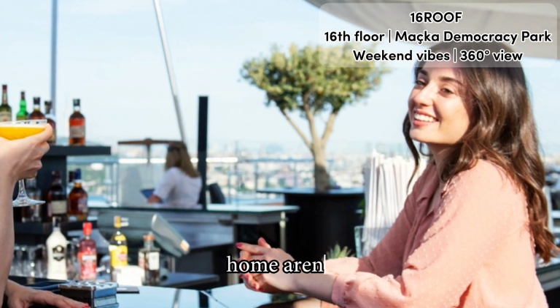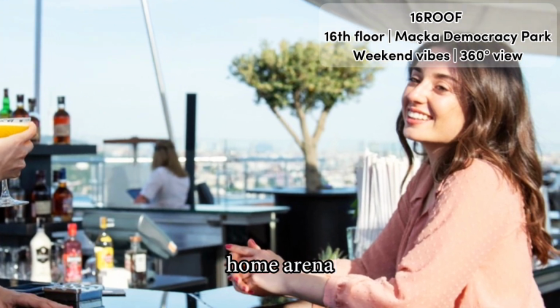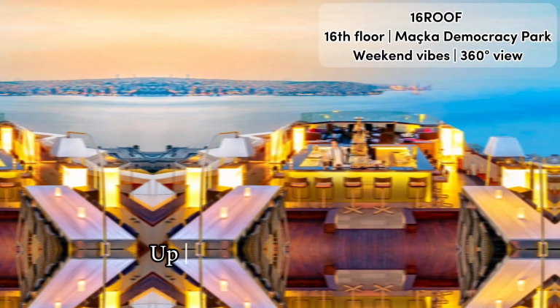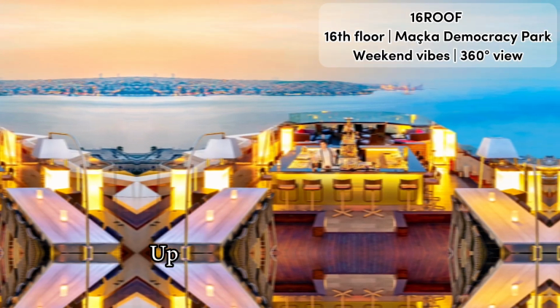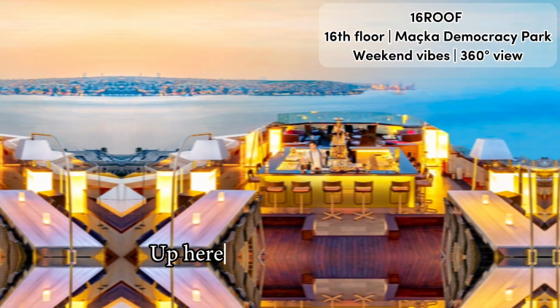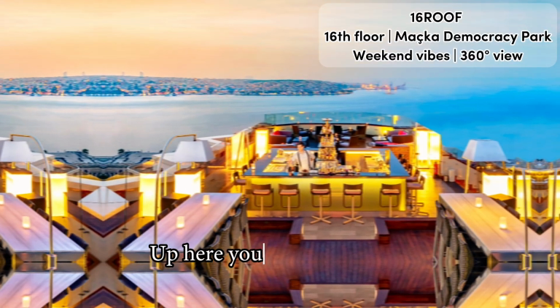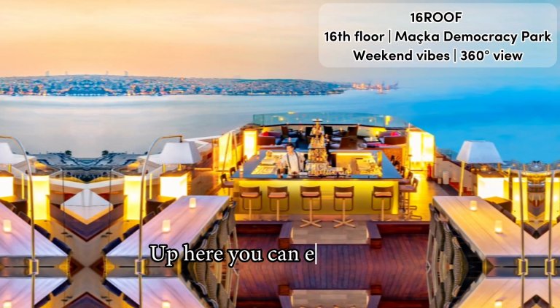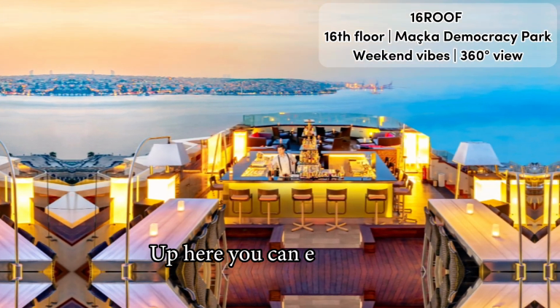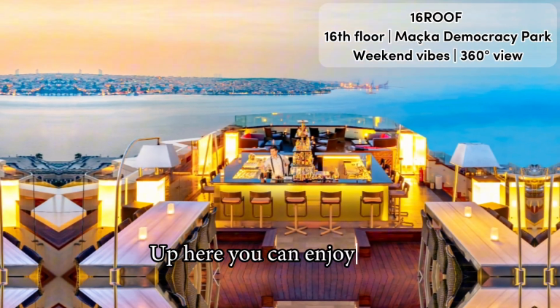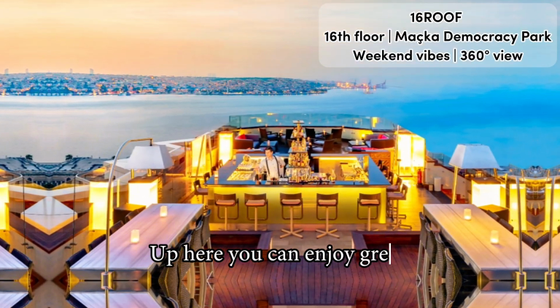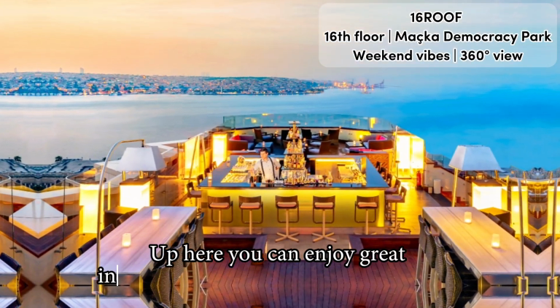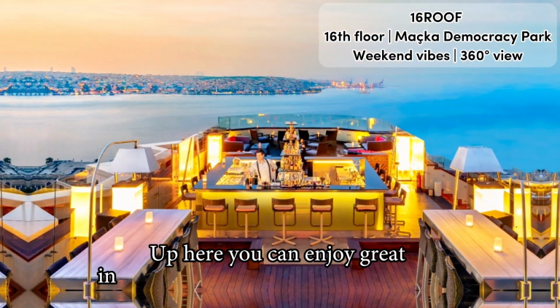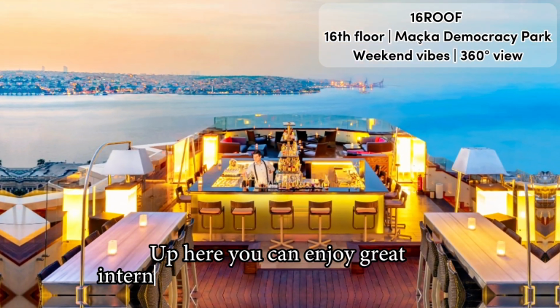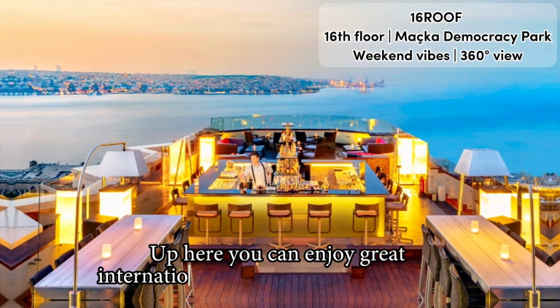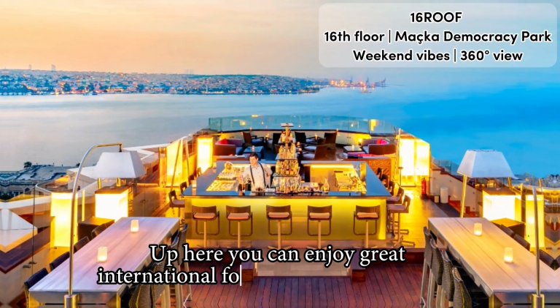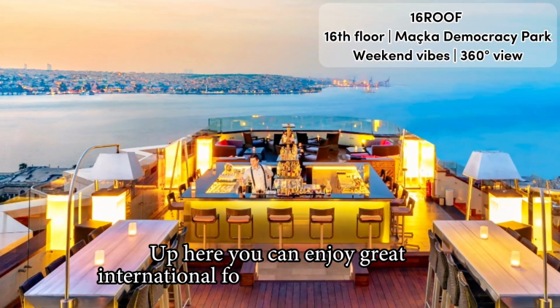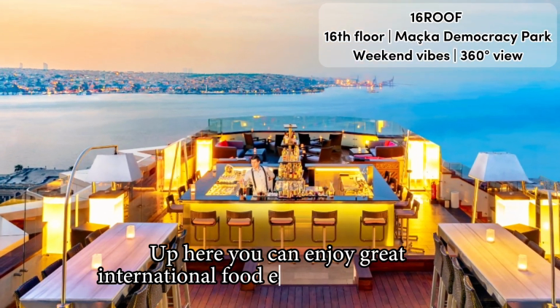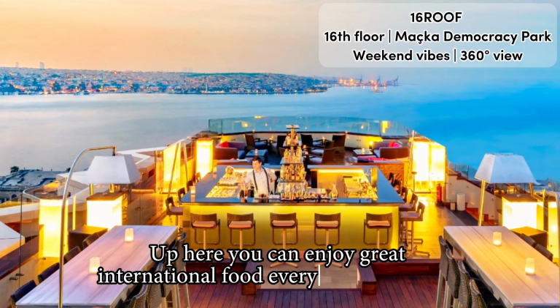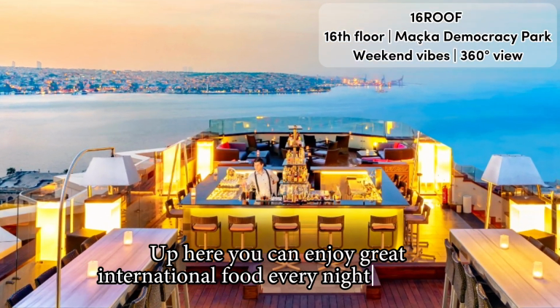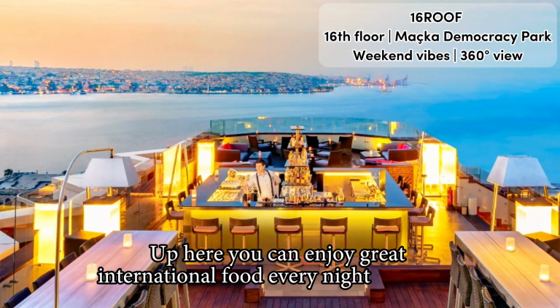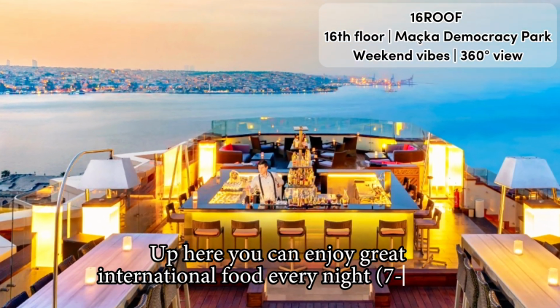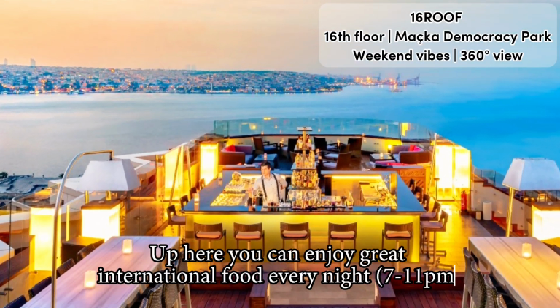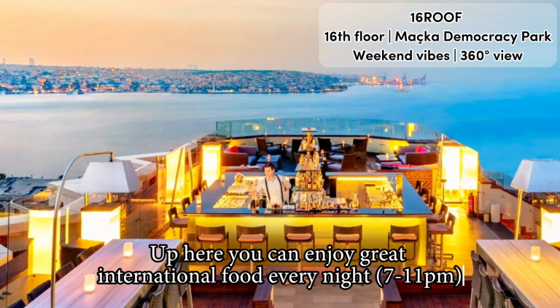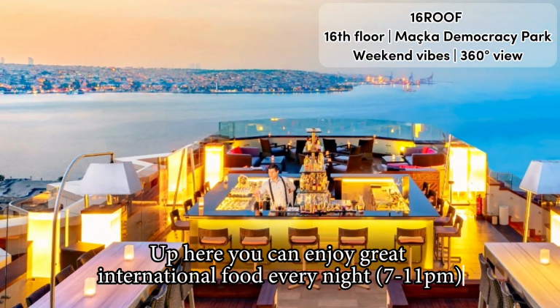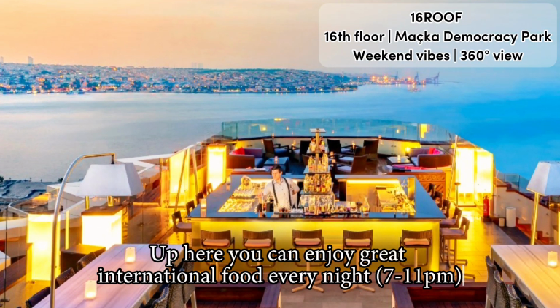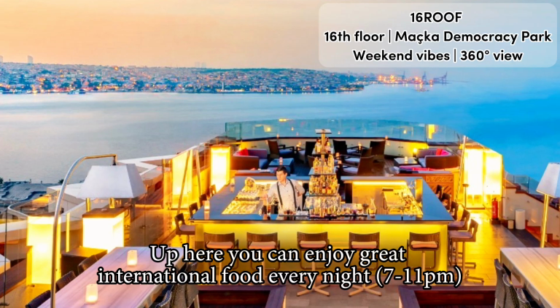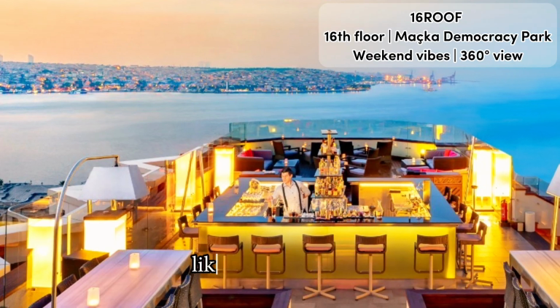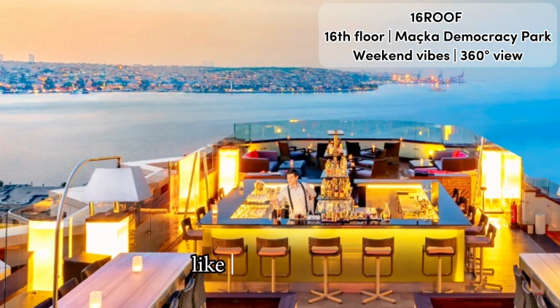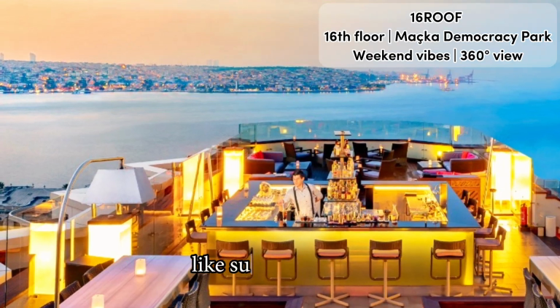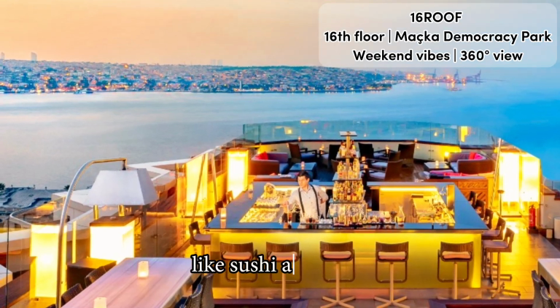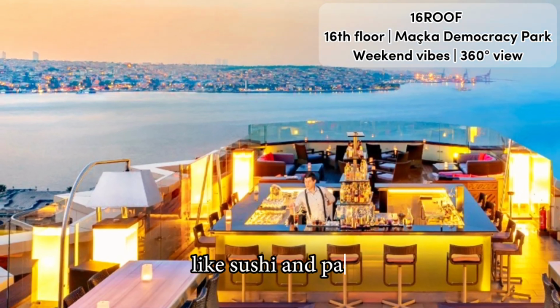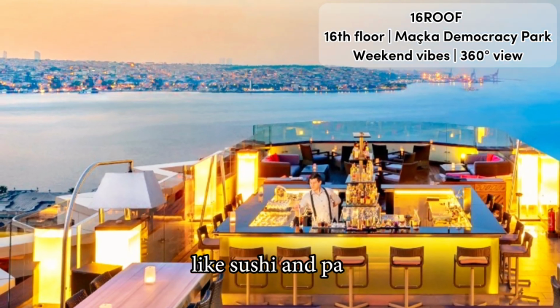Up here you can enjoy great international food every night, 7 to 11pm, like sushi and pasta.